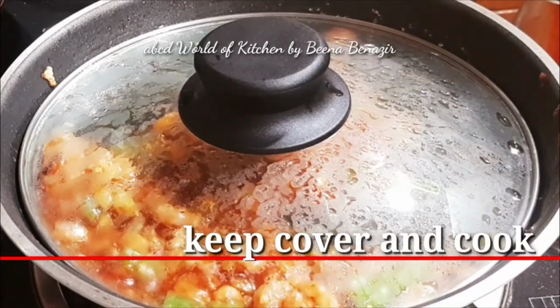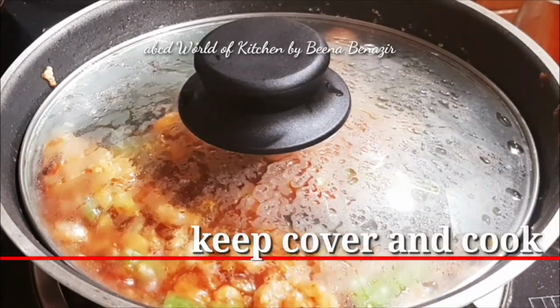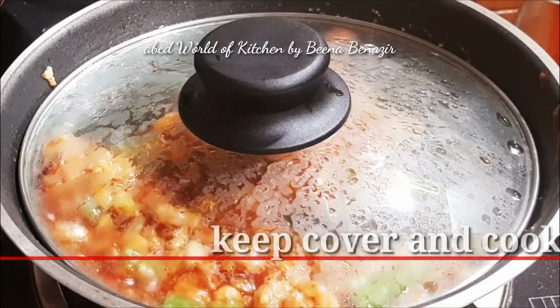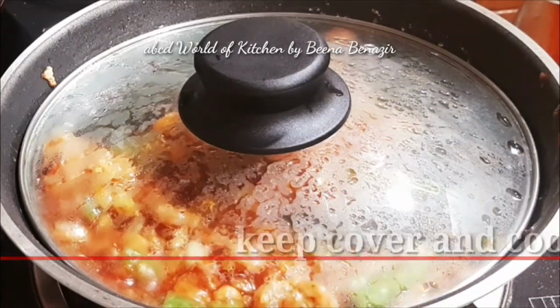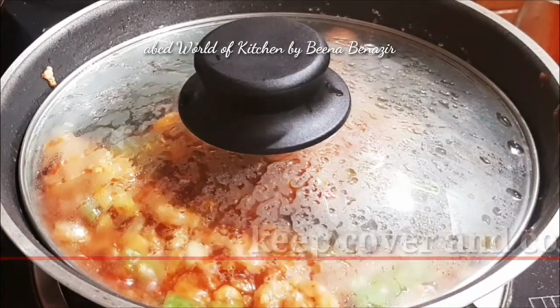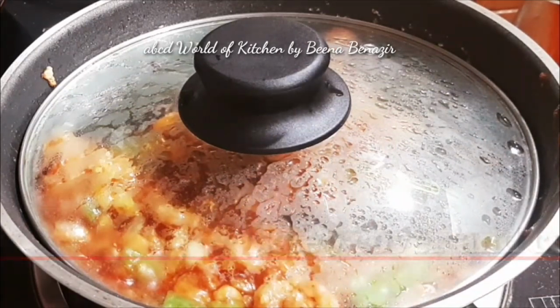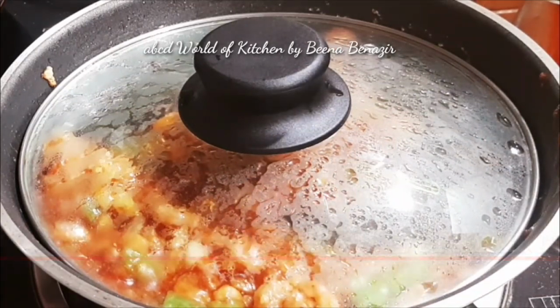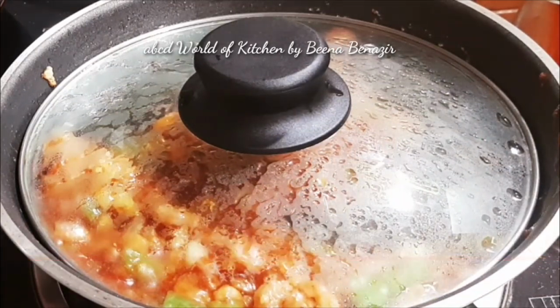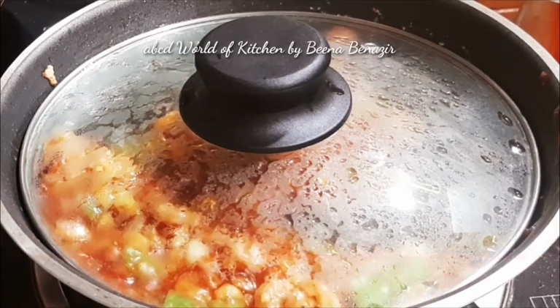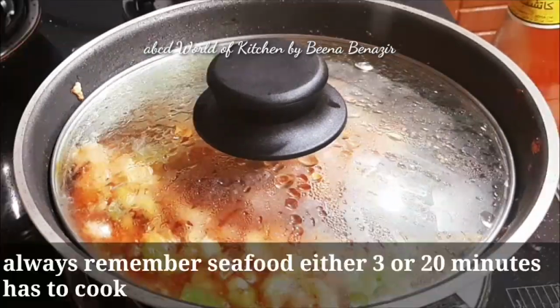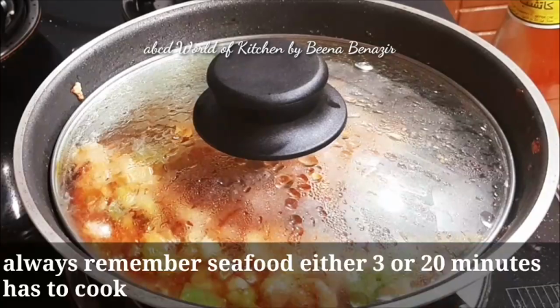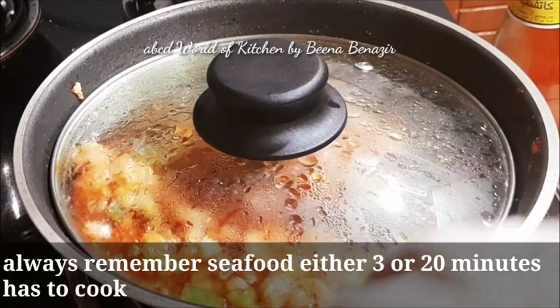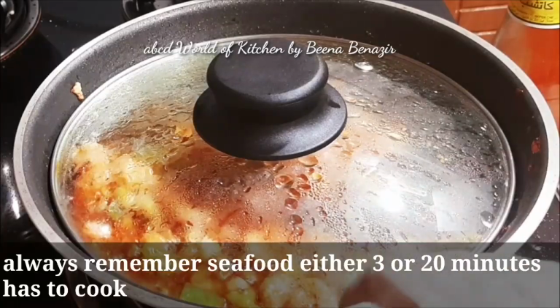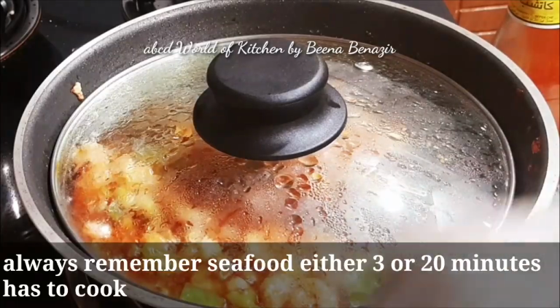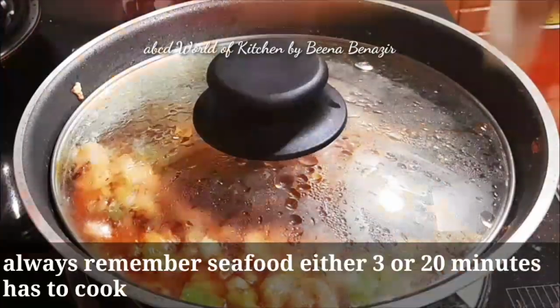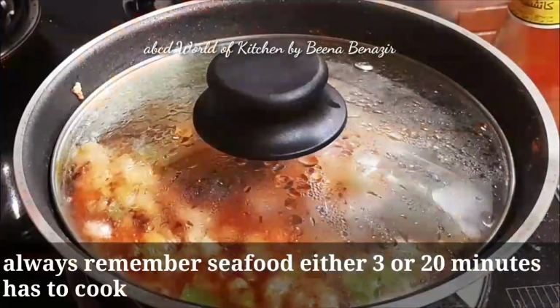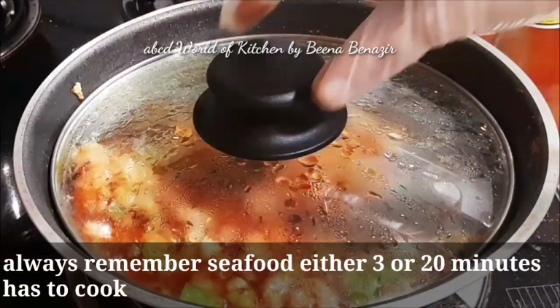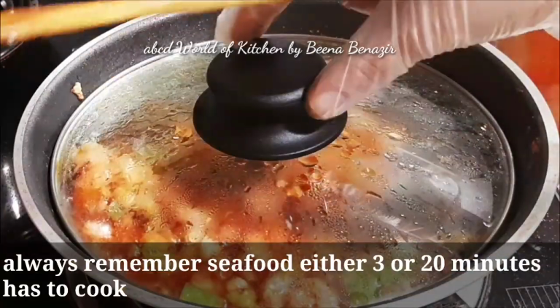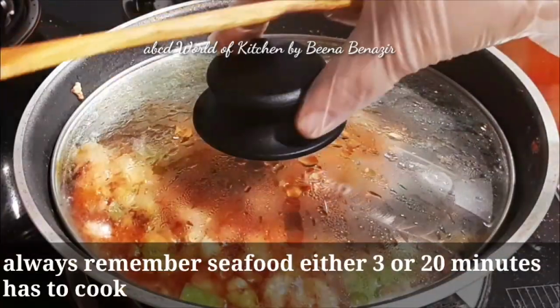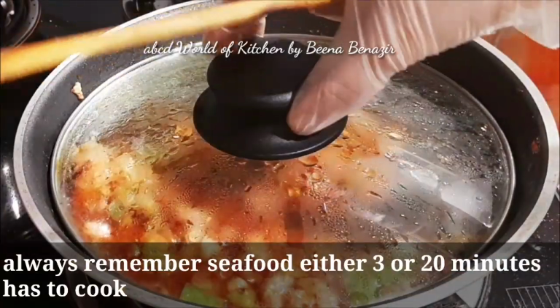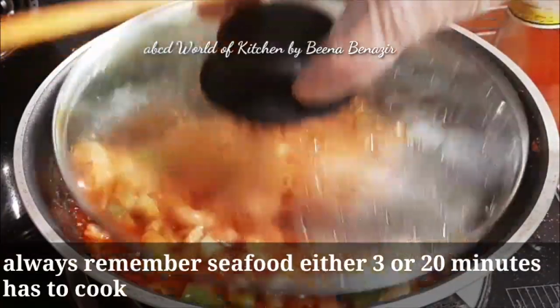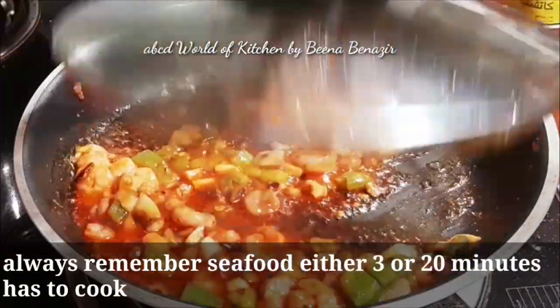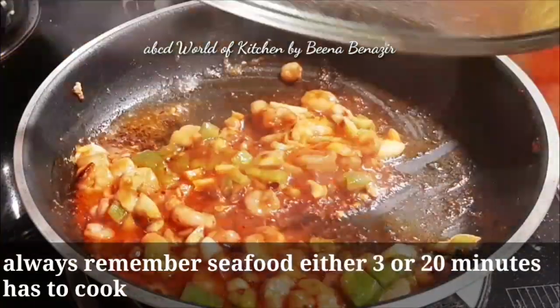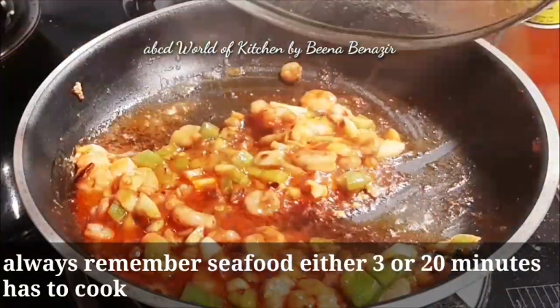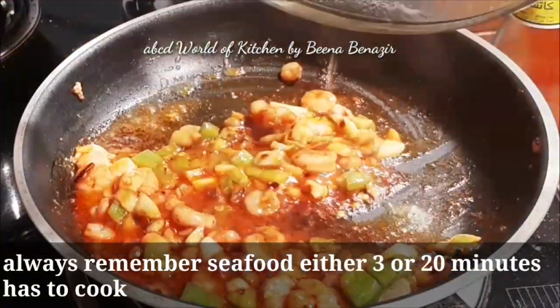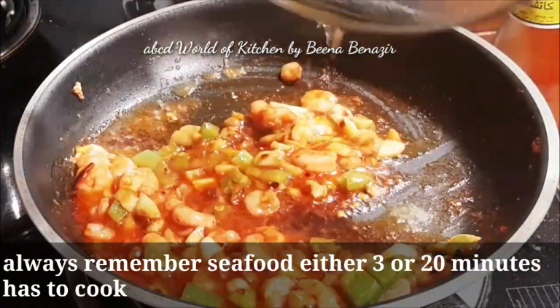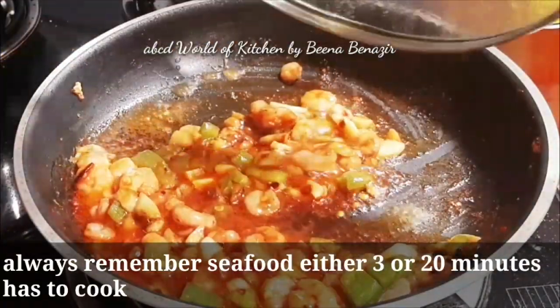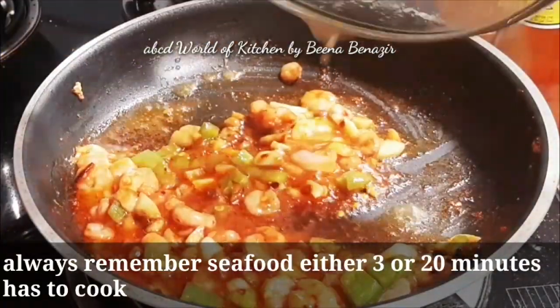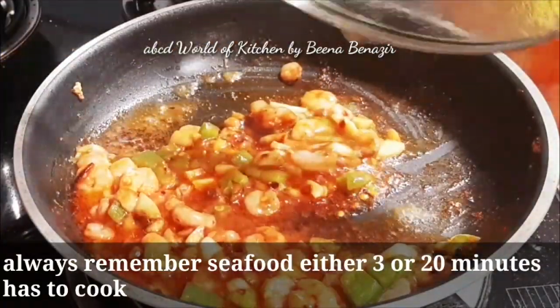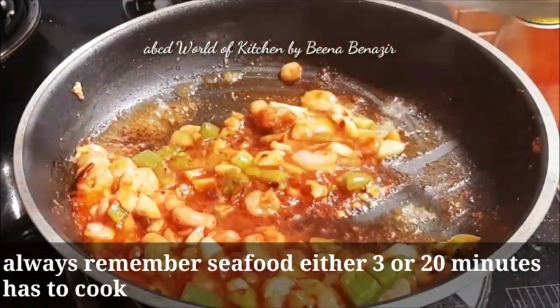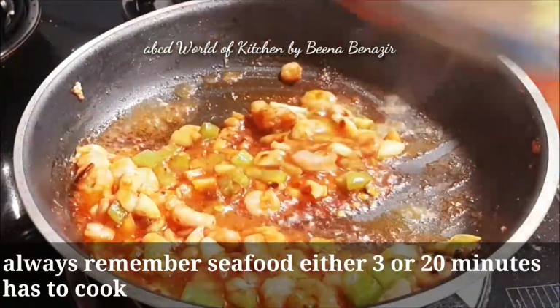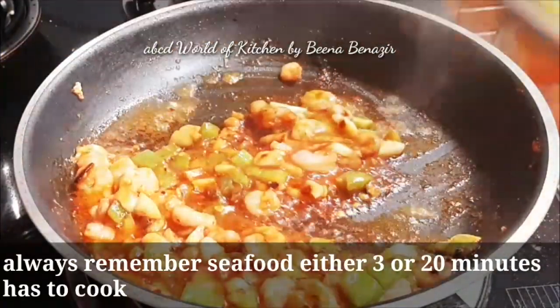We will add a Tiffin Box item and have a breakfast item. We will add a lot of the pasta.